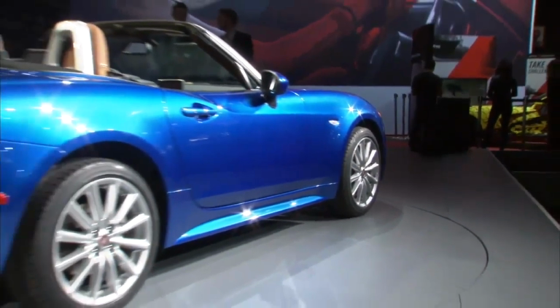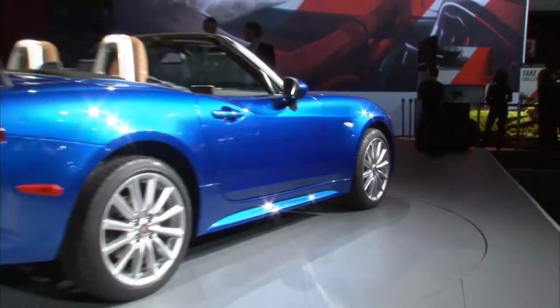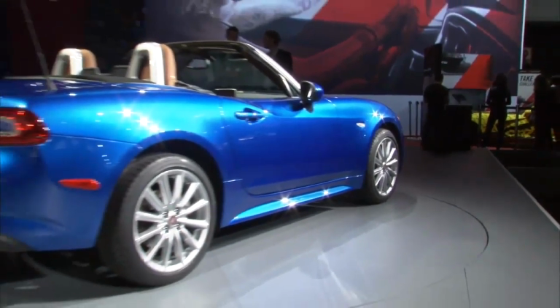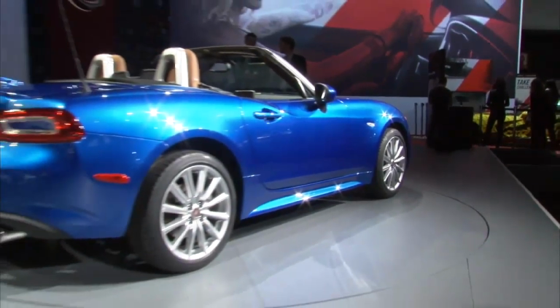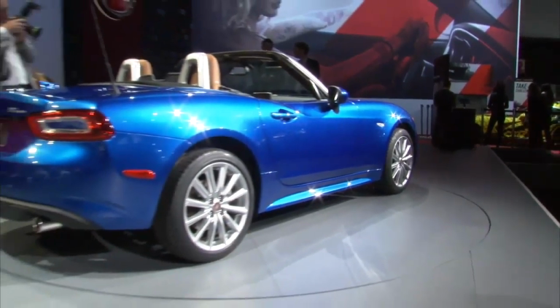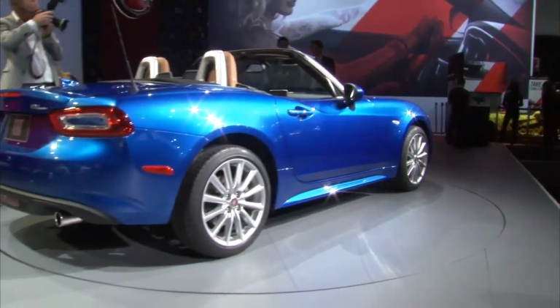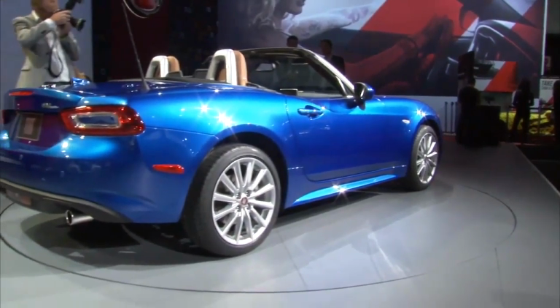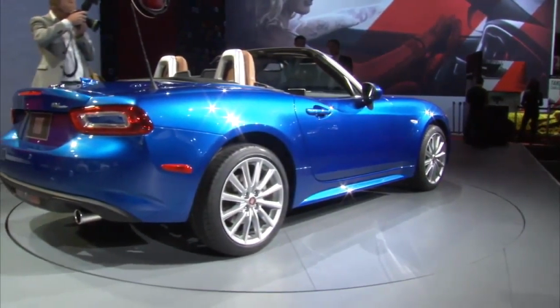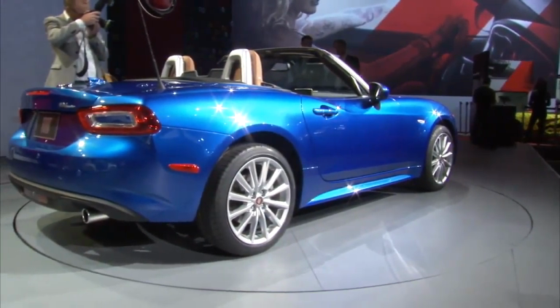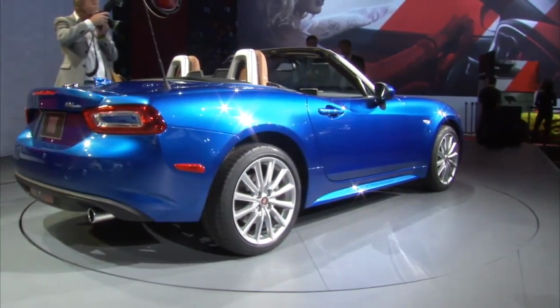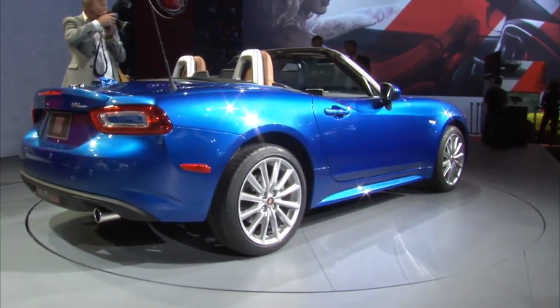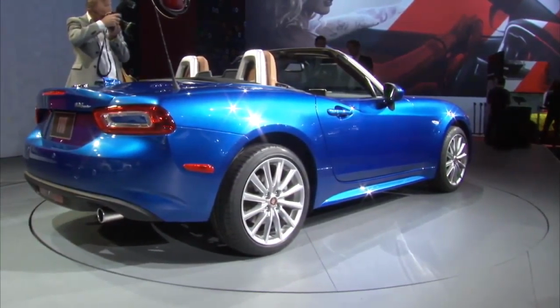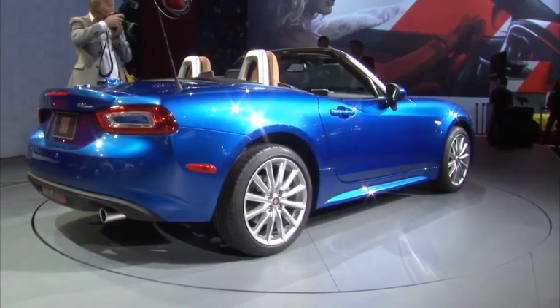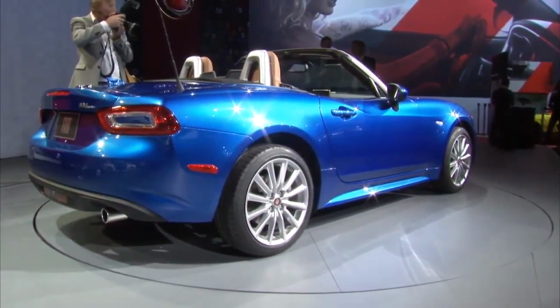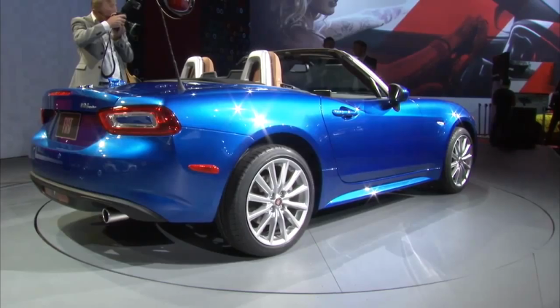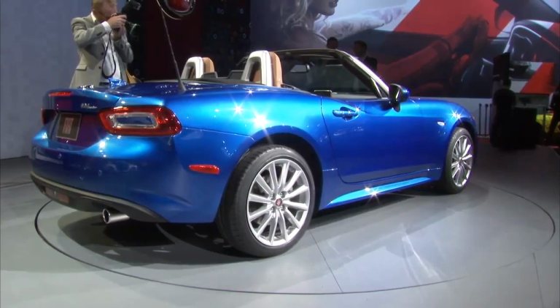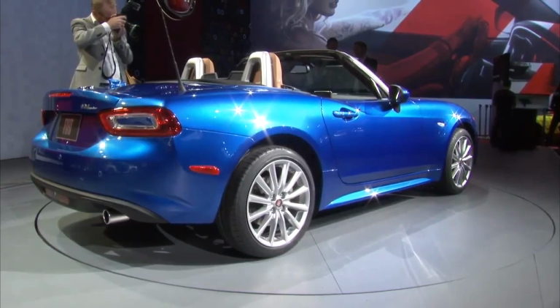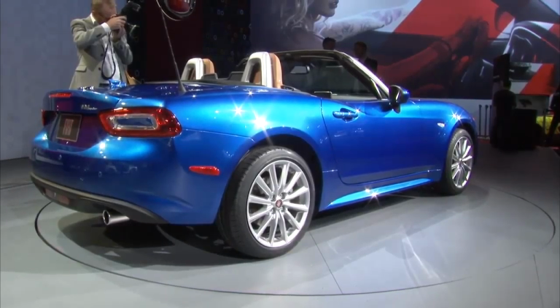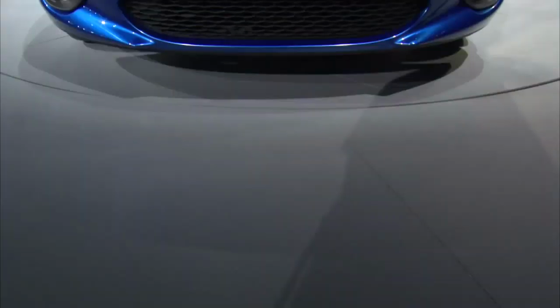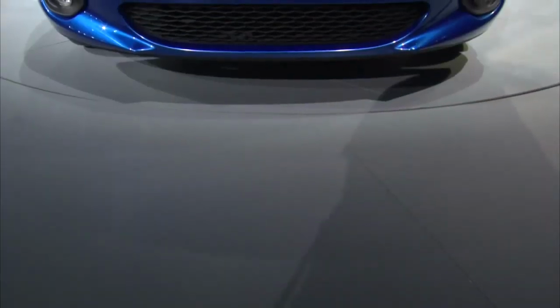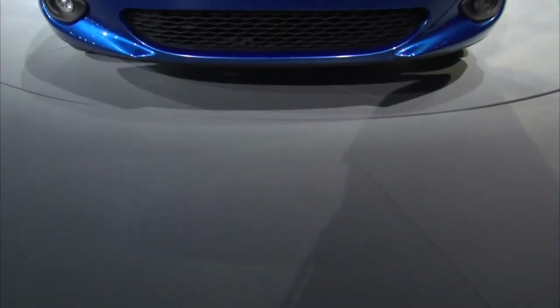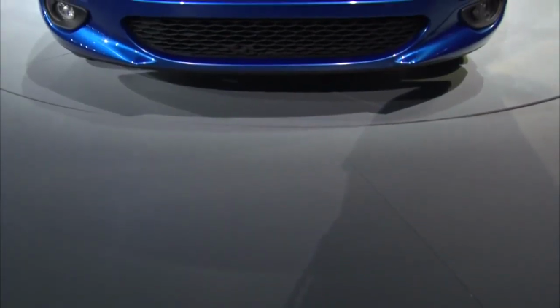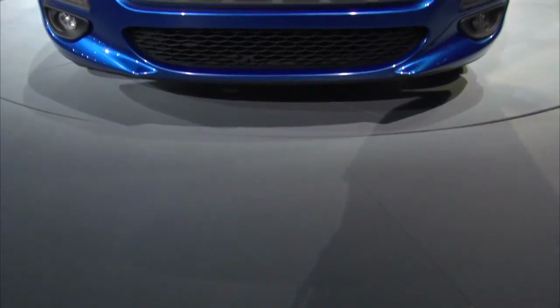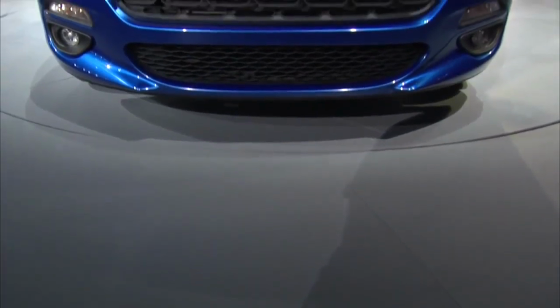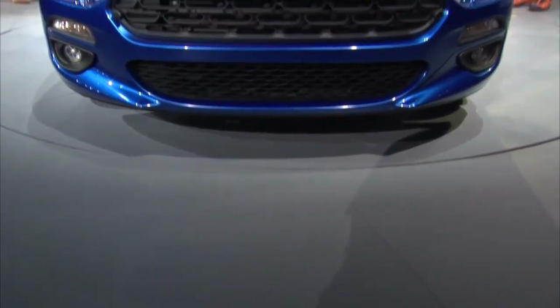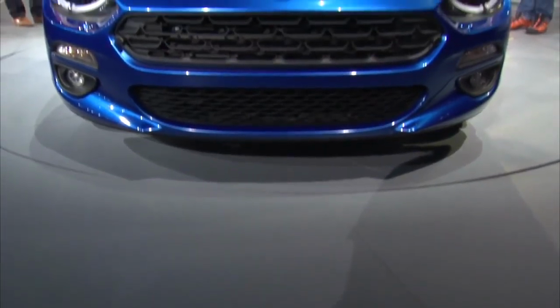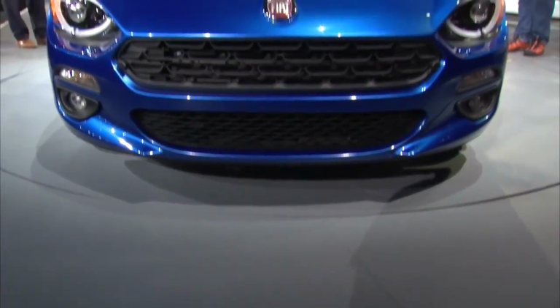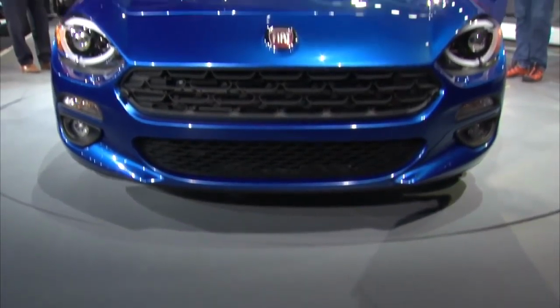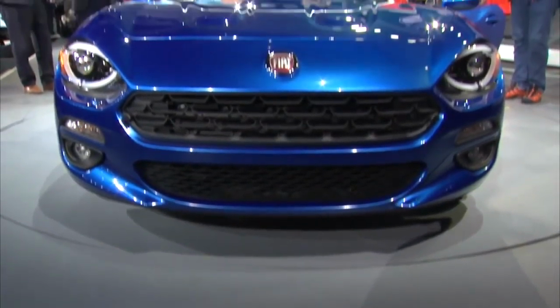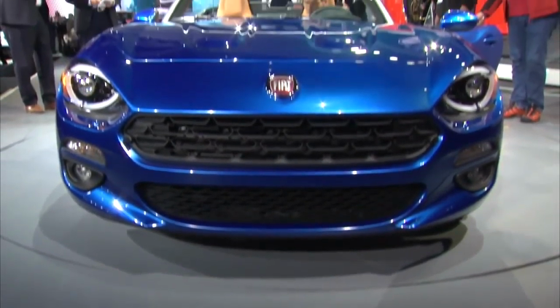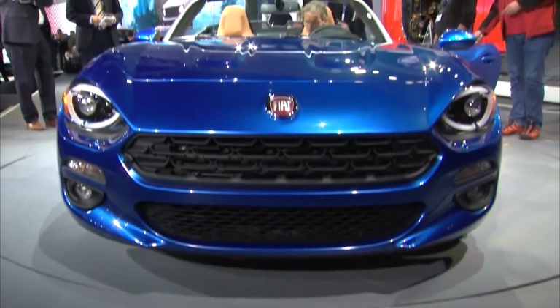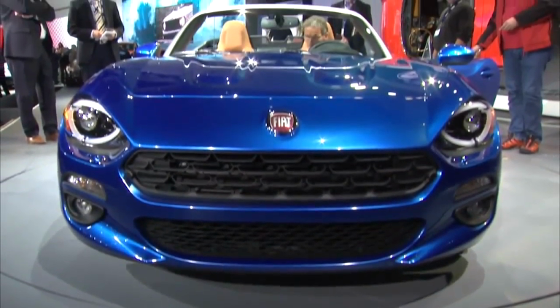Produced from 1966 to 1985 by Fiat and Pininfarina, it was extremely successful, especially in the United States.